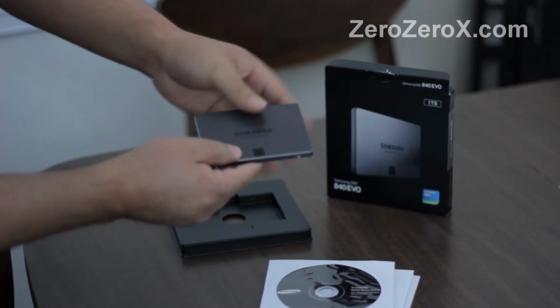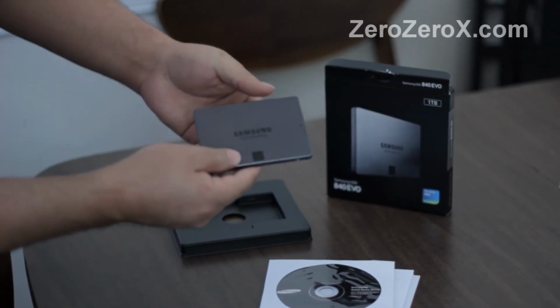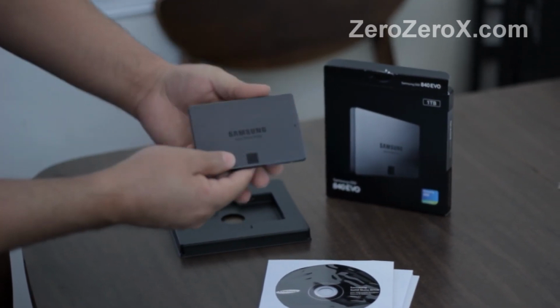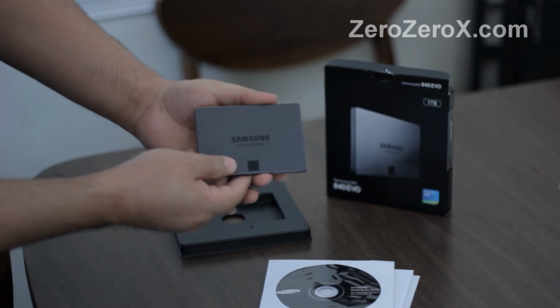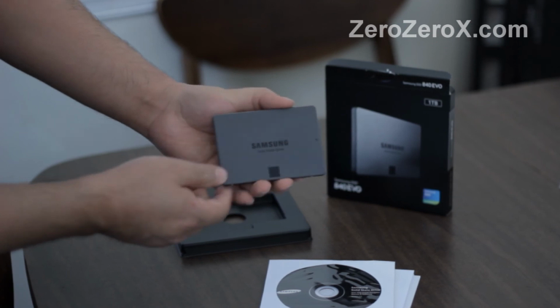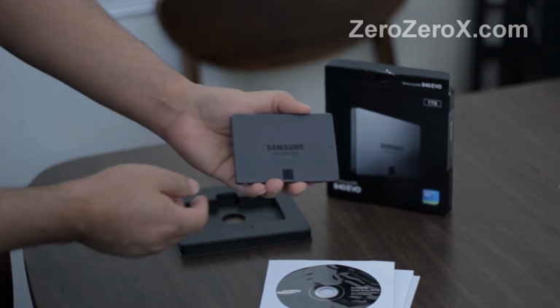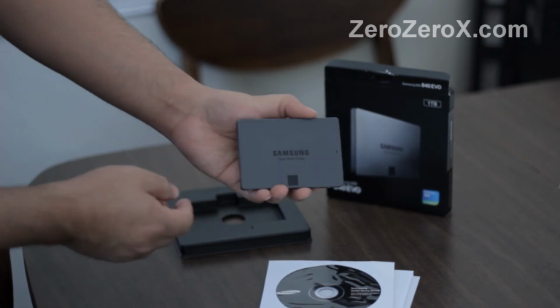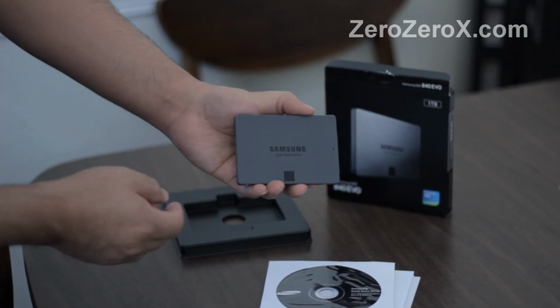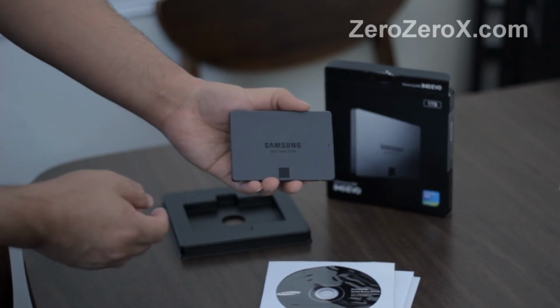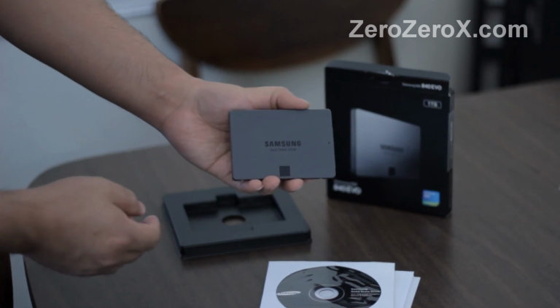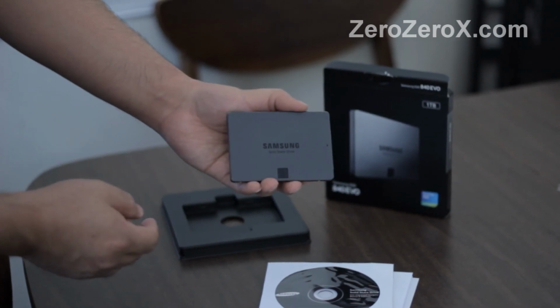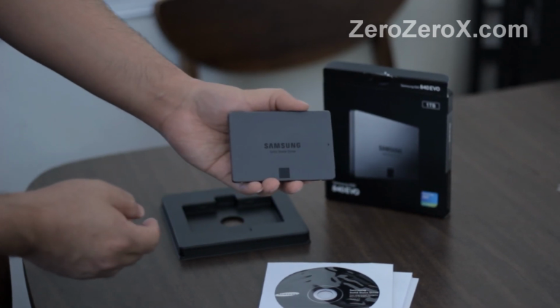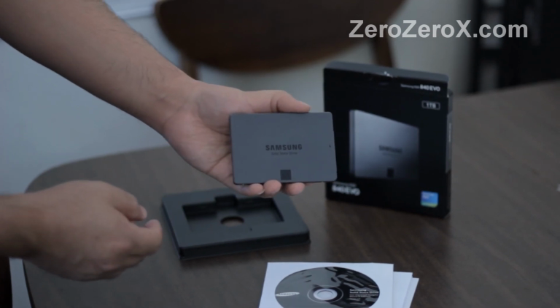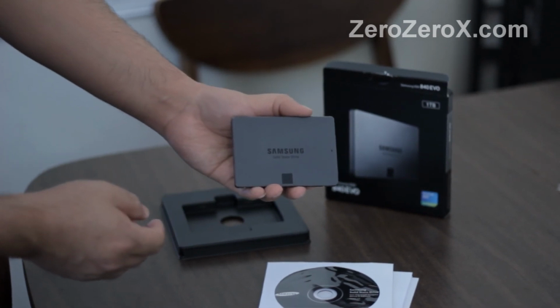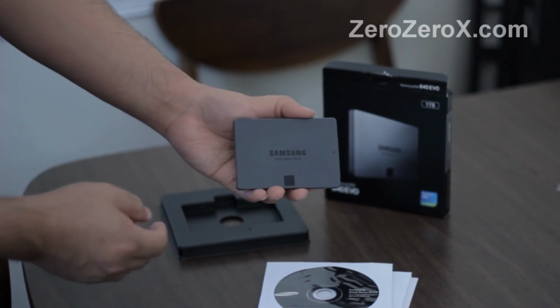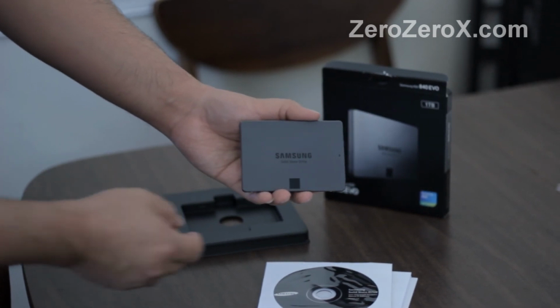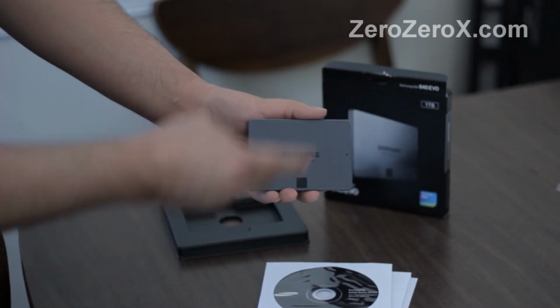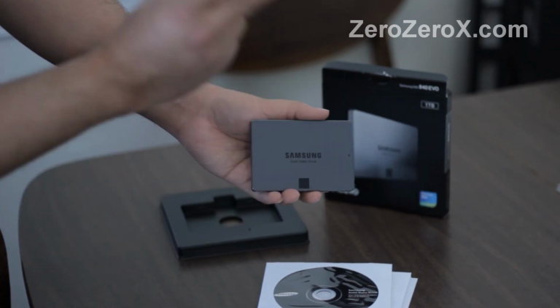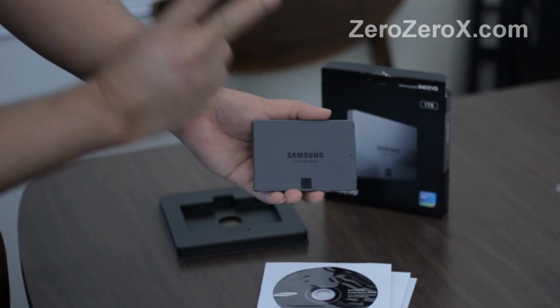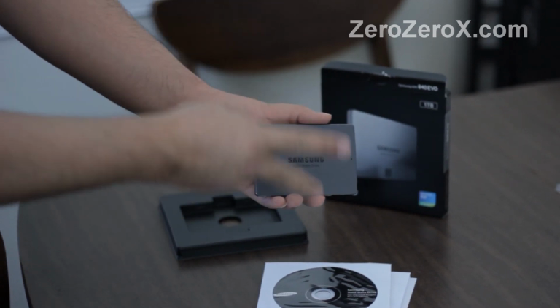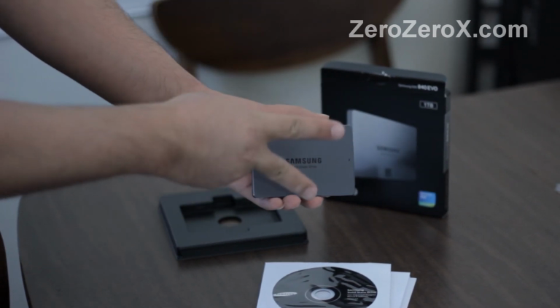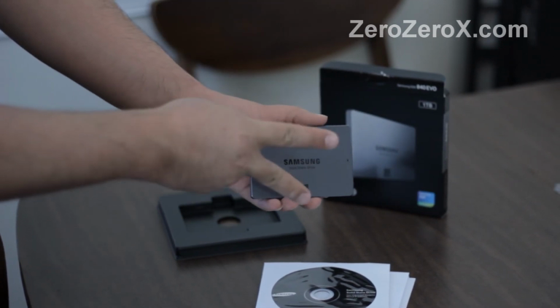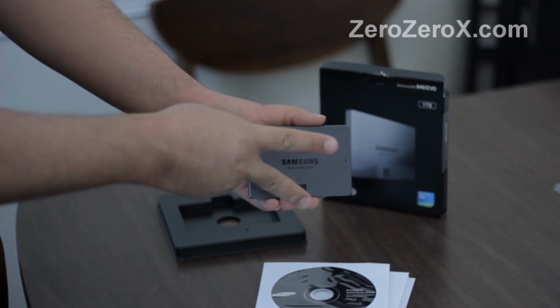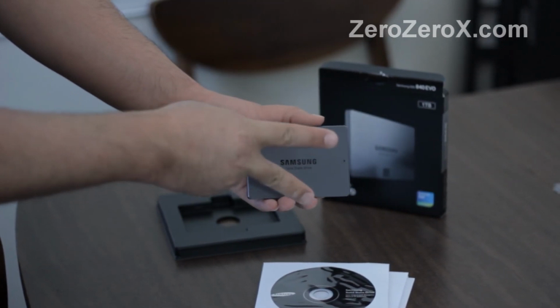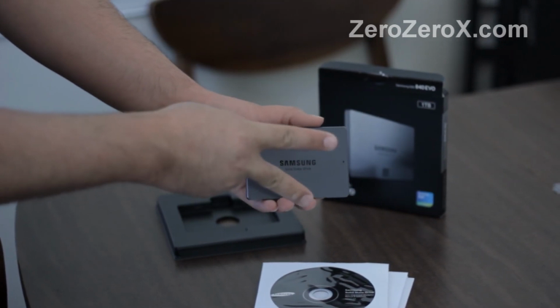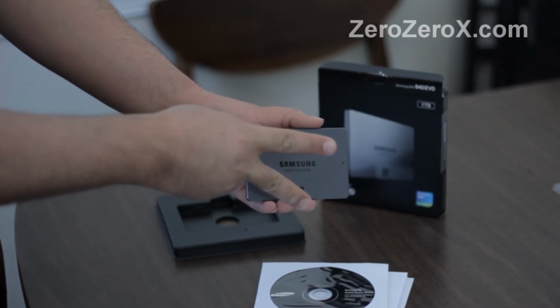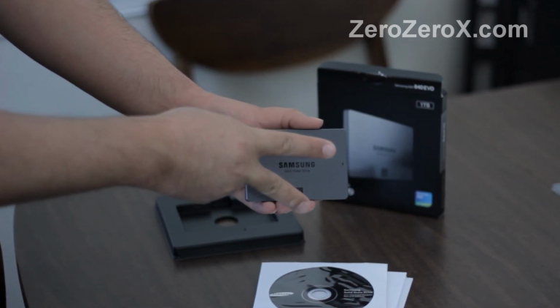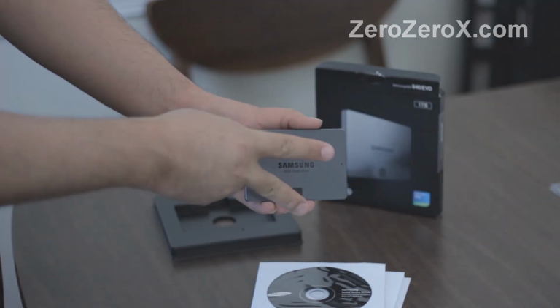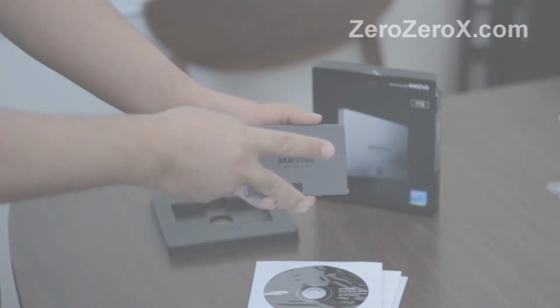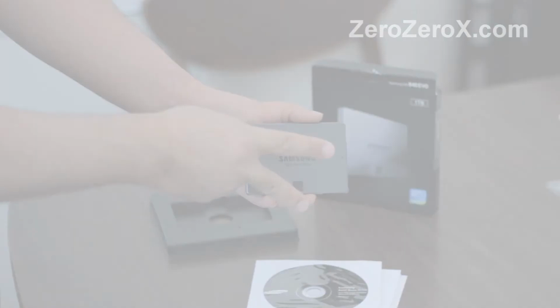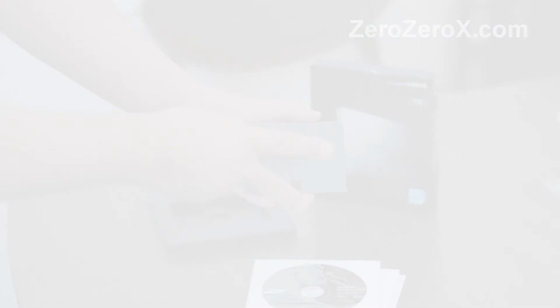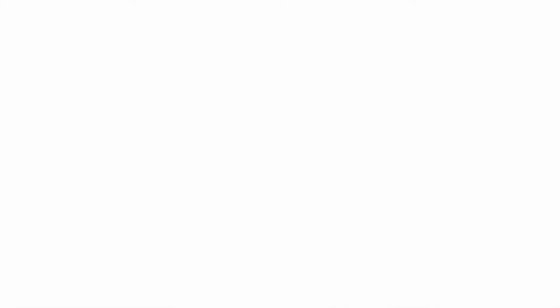So that was the unboxing and showing of the Samsung 1TB solid state drive 840 EVO. Peace and I'm out.